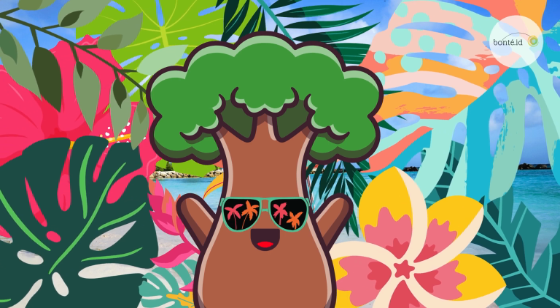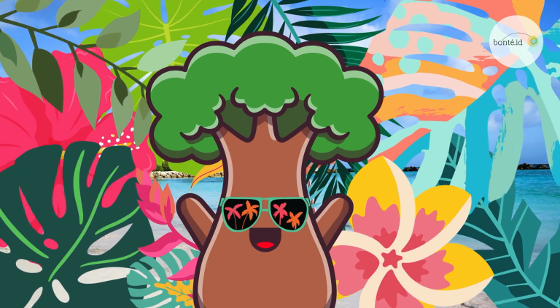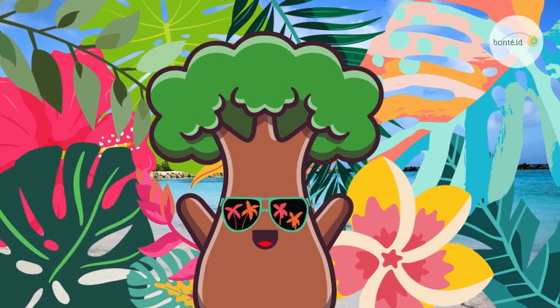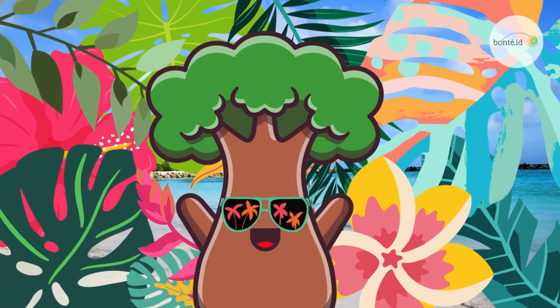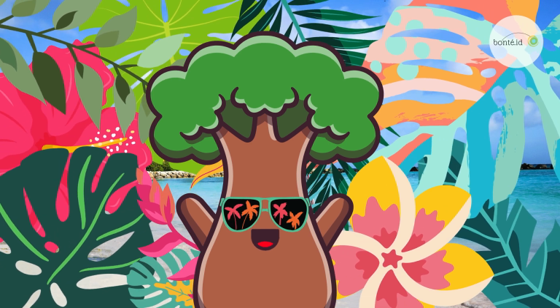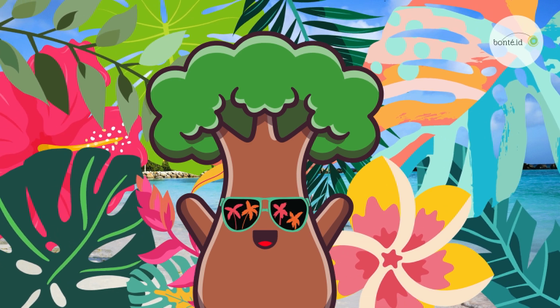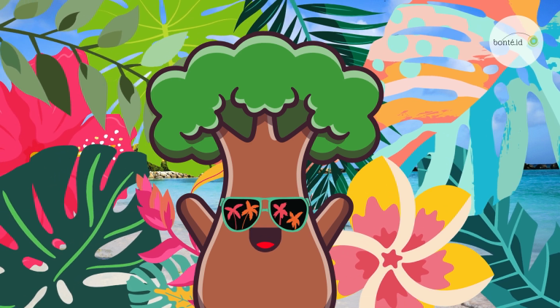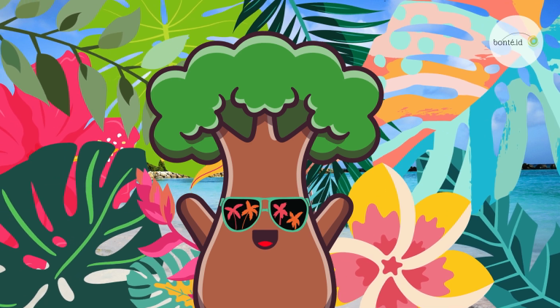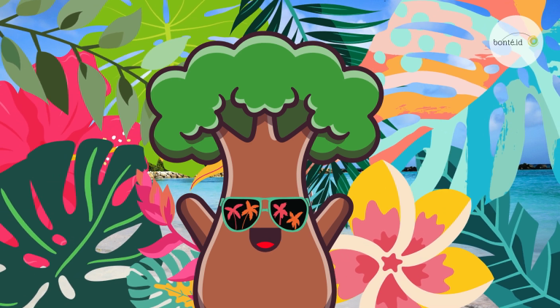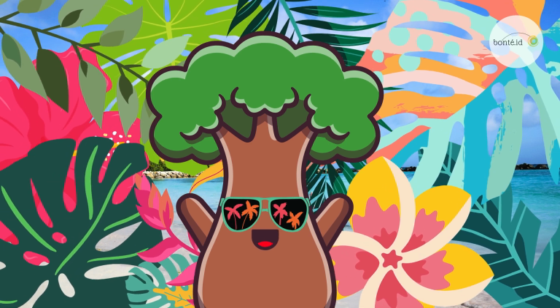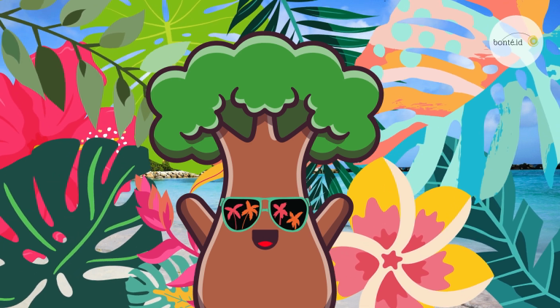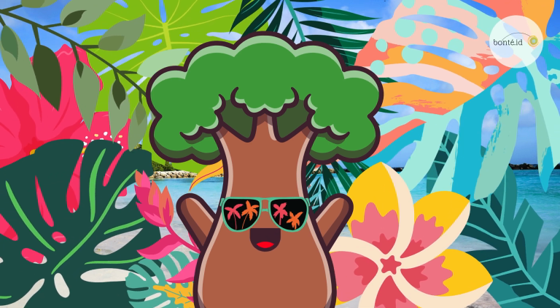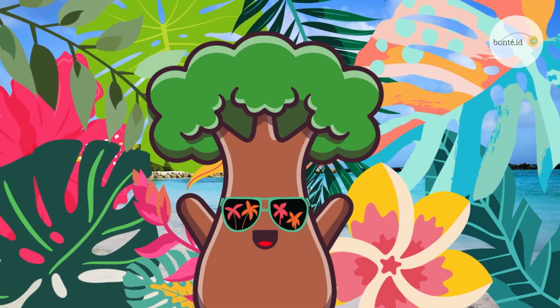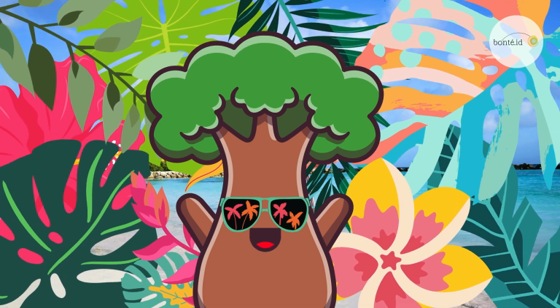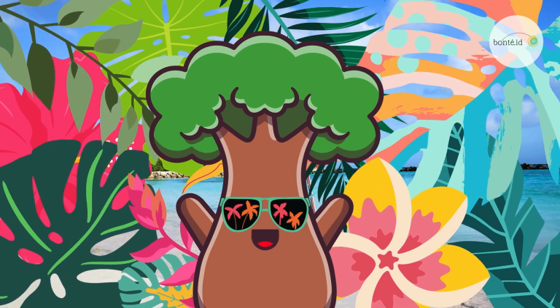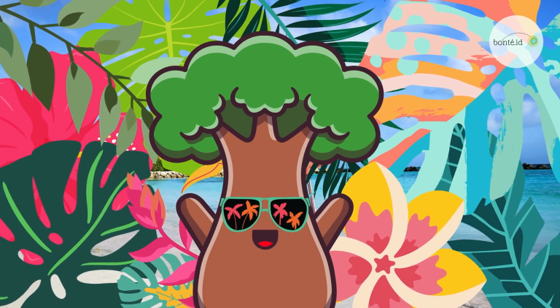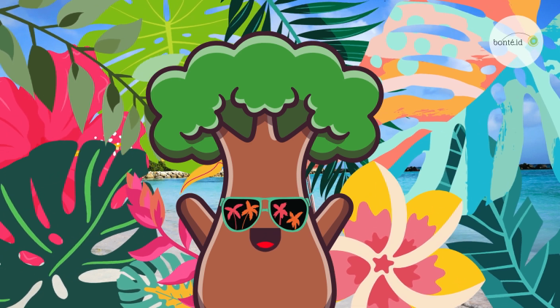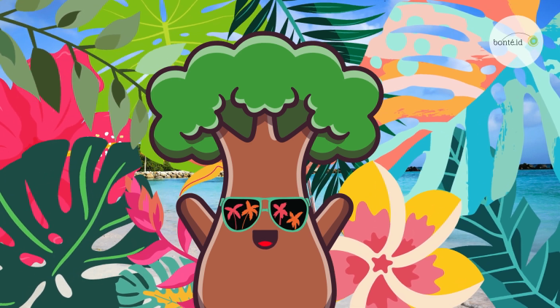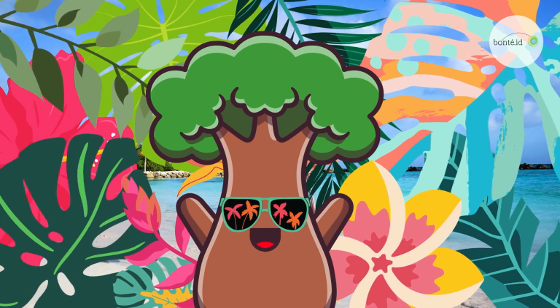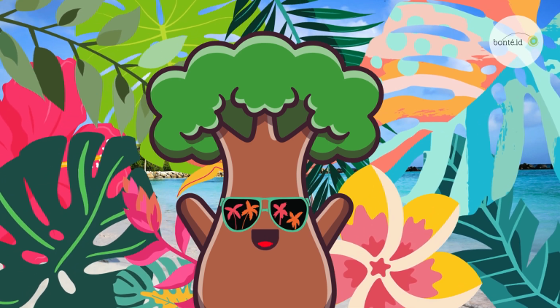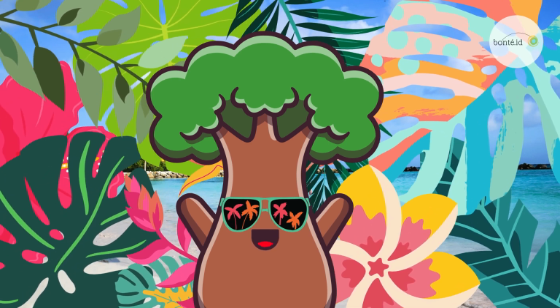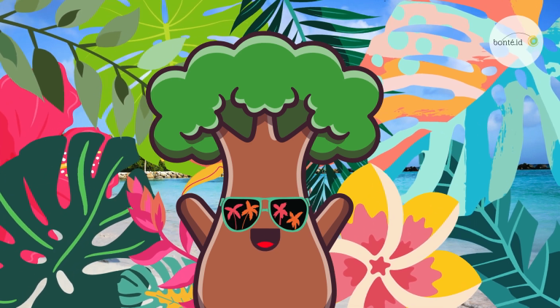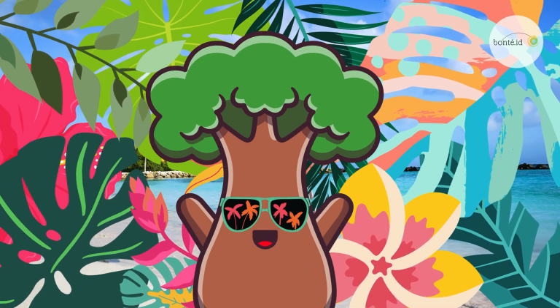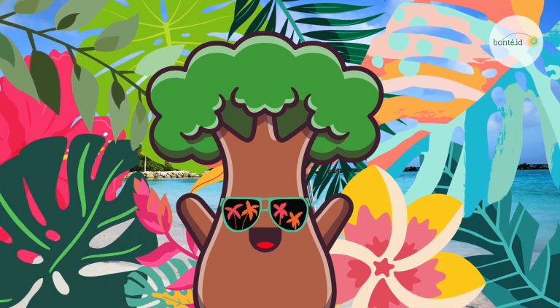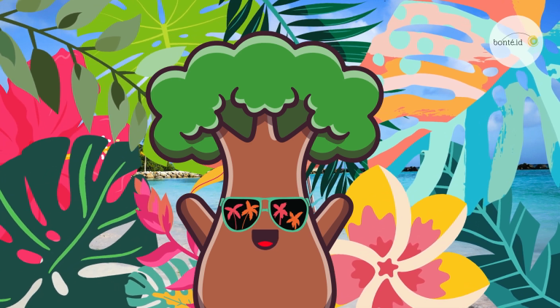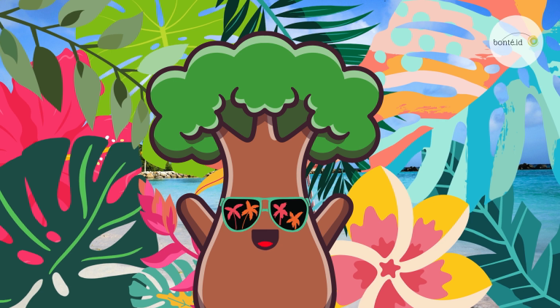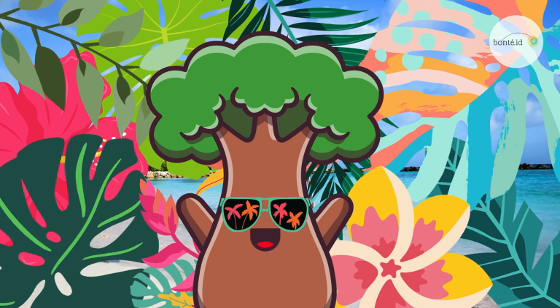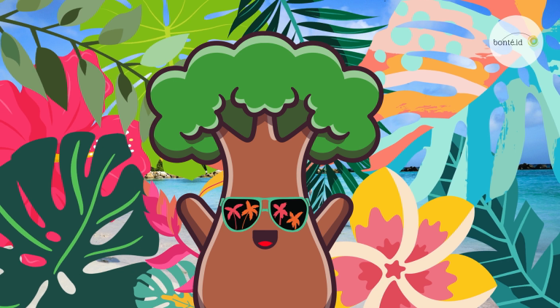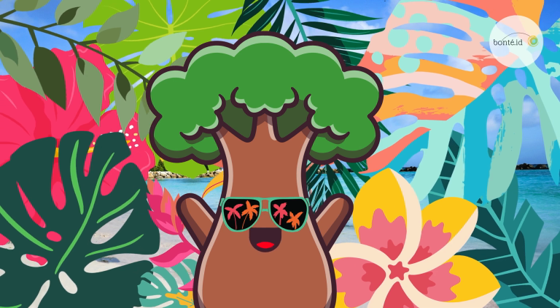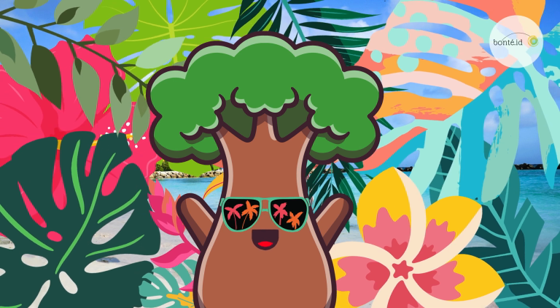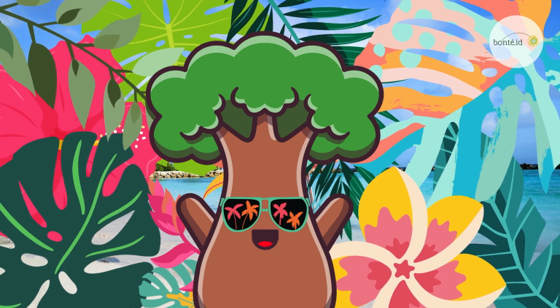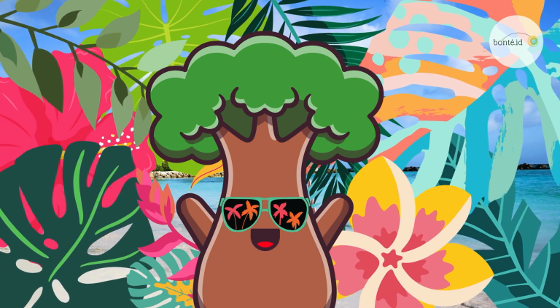Hello, Little Explorers! Welcome to our fun adventure! We're so excited to have you join us!